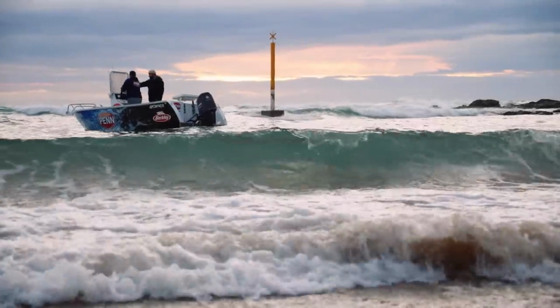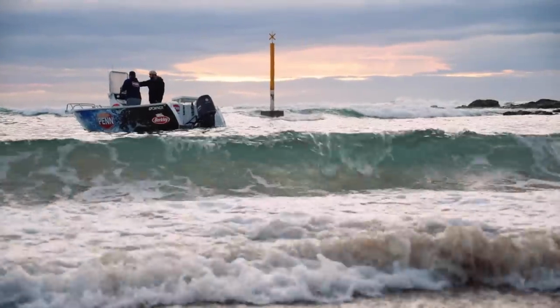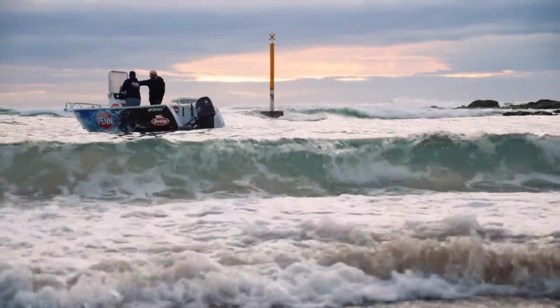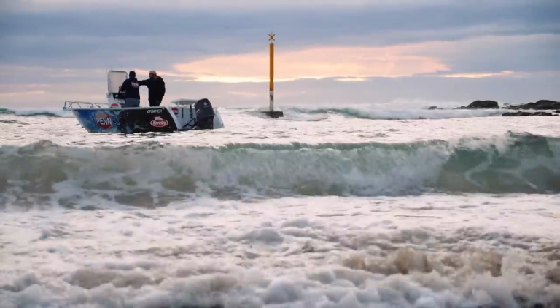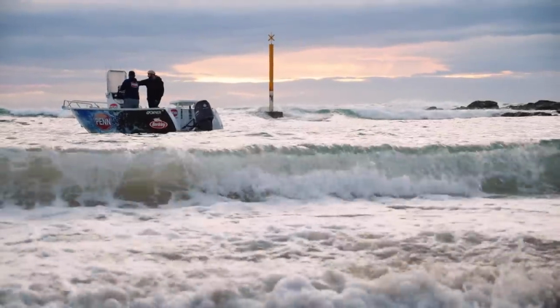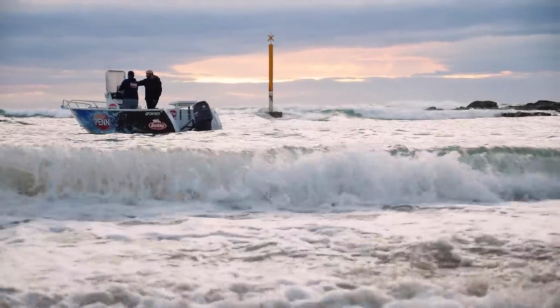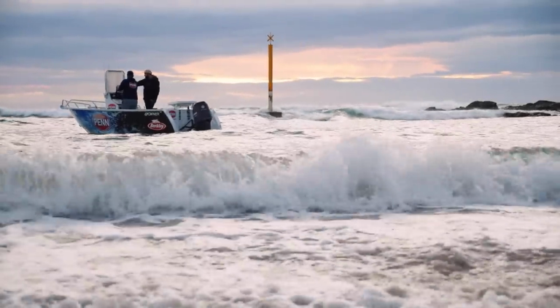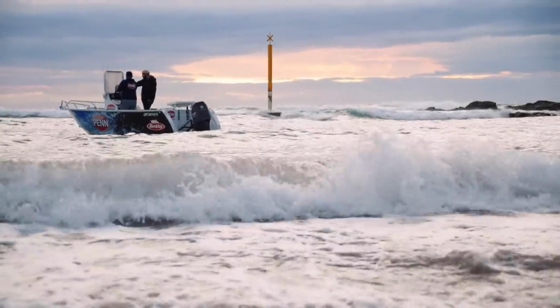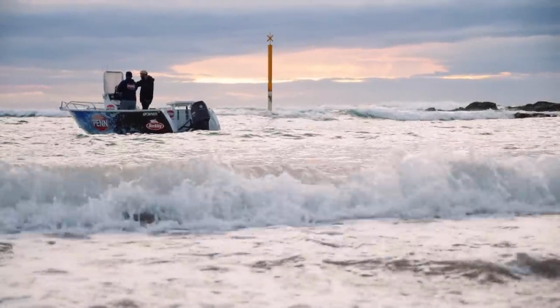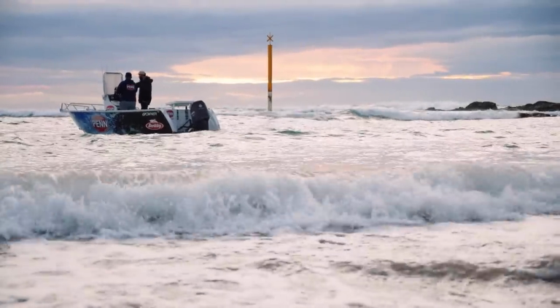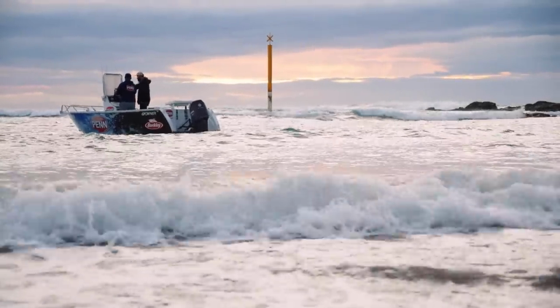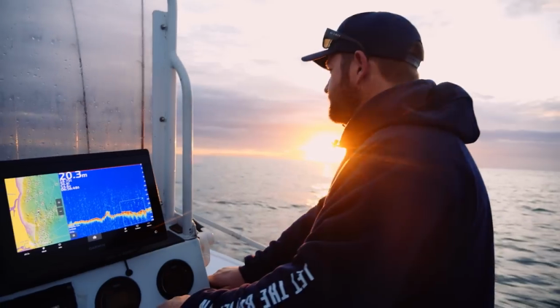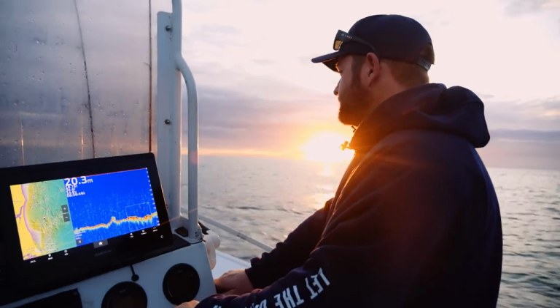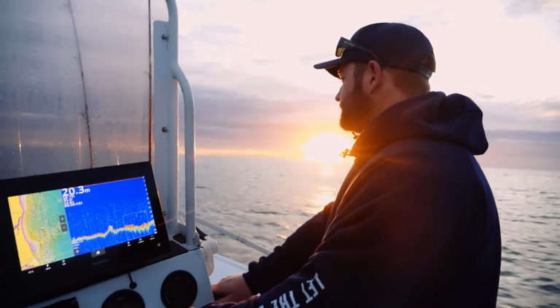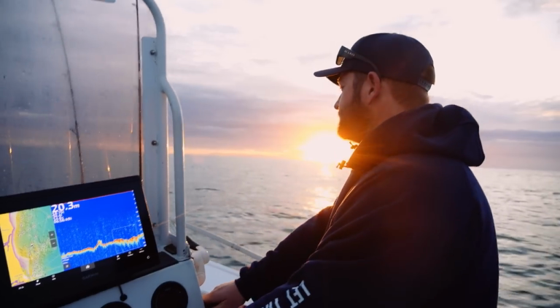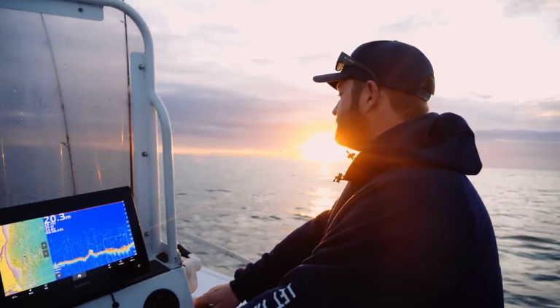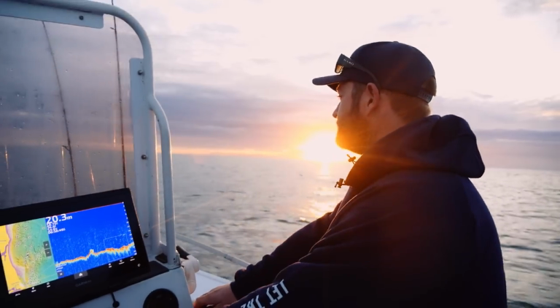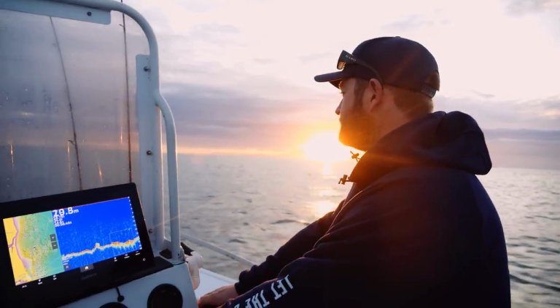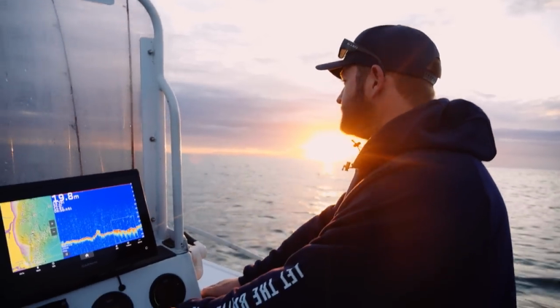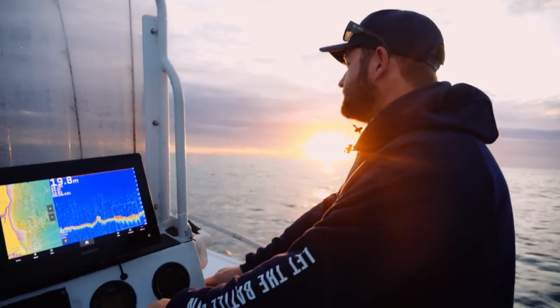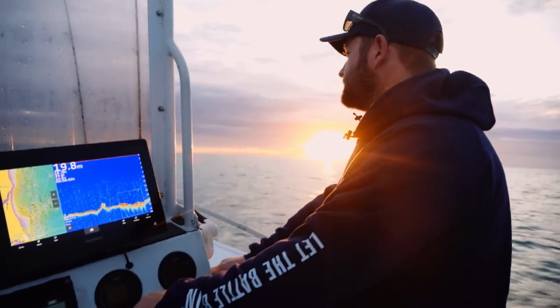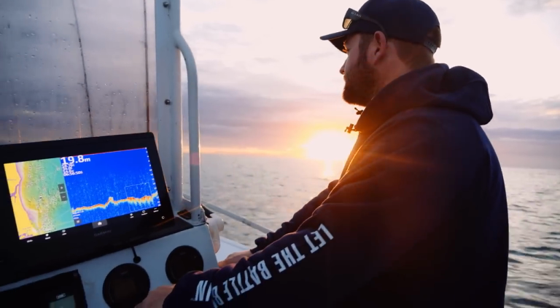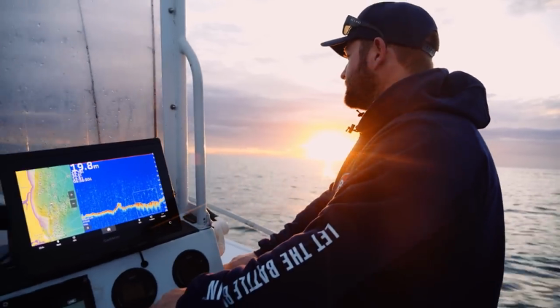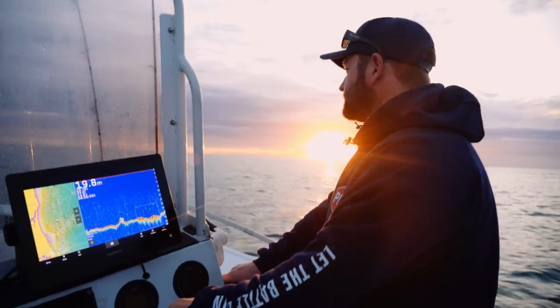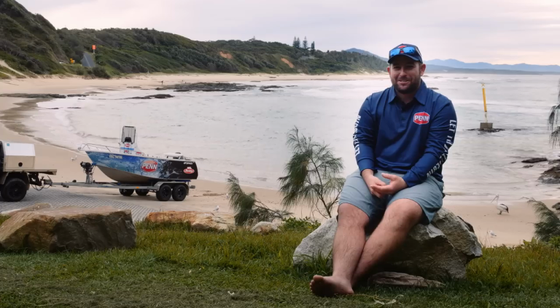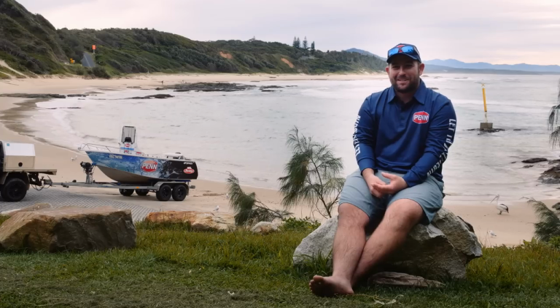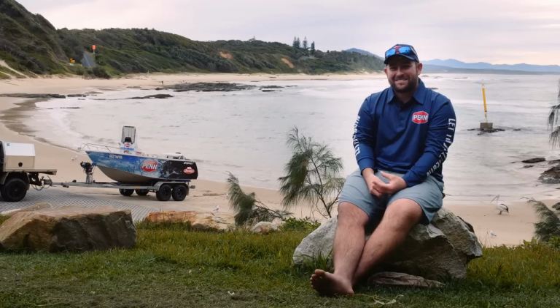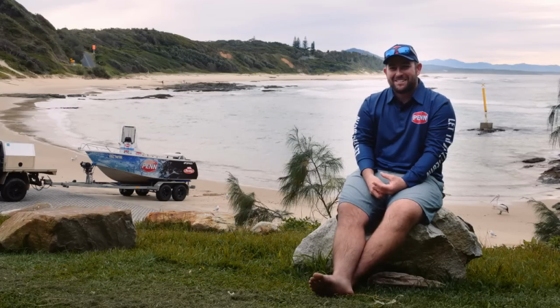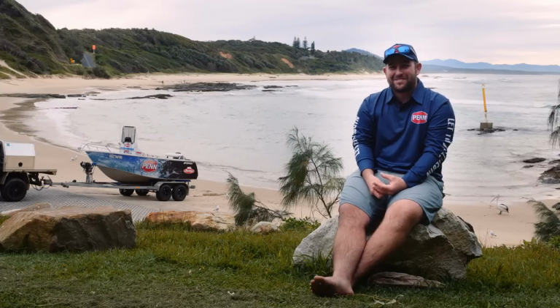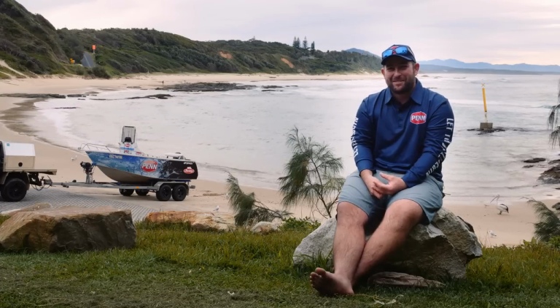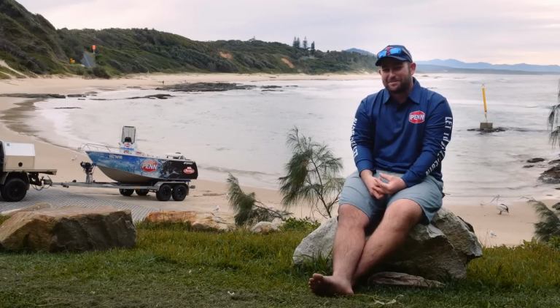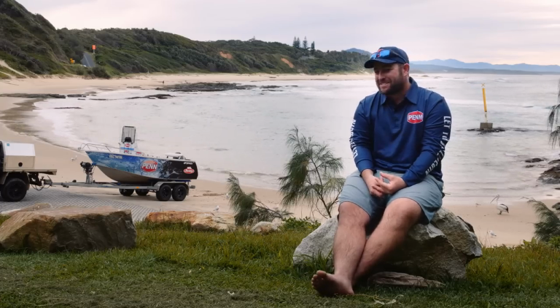This is my home port here. This is Shelly Beach at Nambucca Heads. No one knows about it — that's the best part about it.